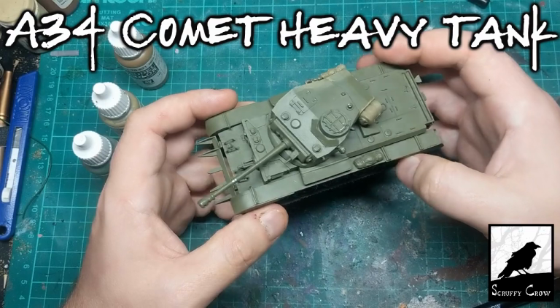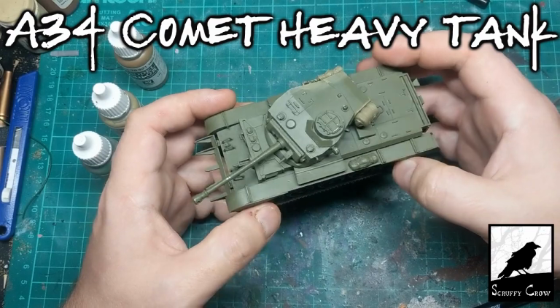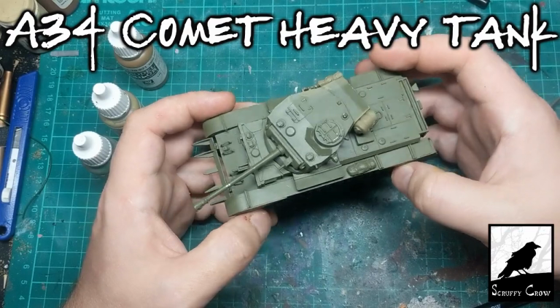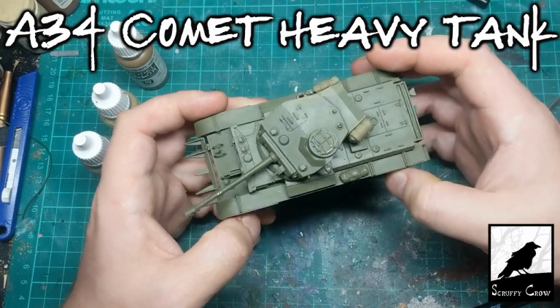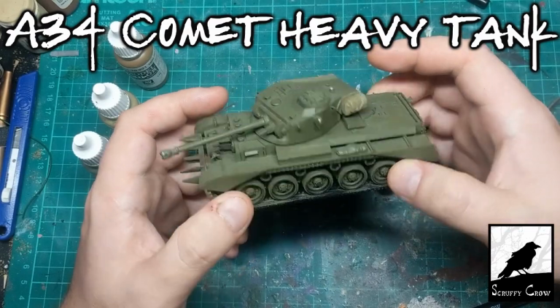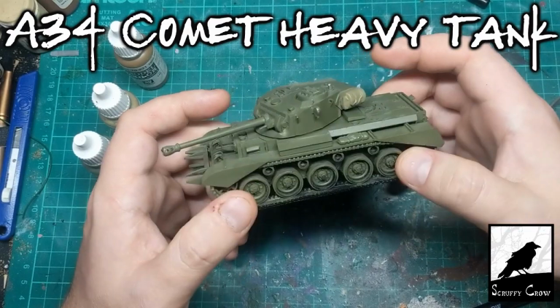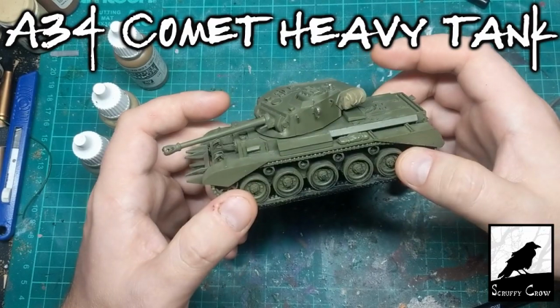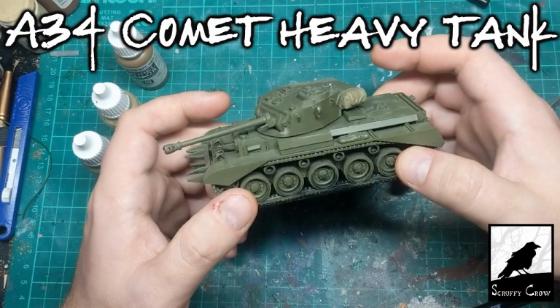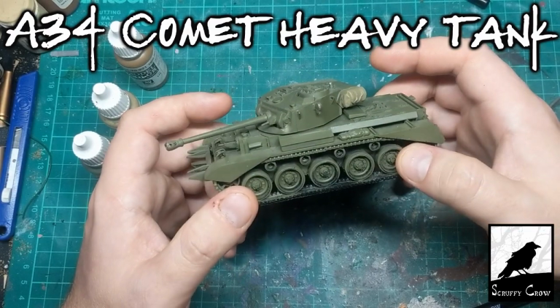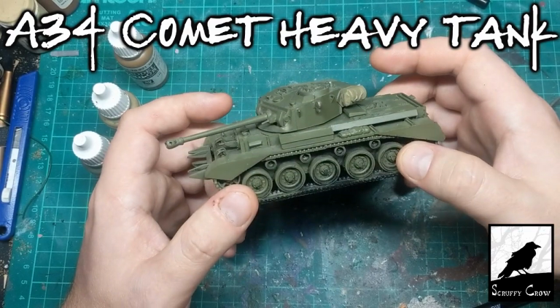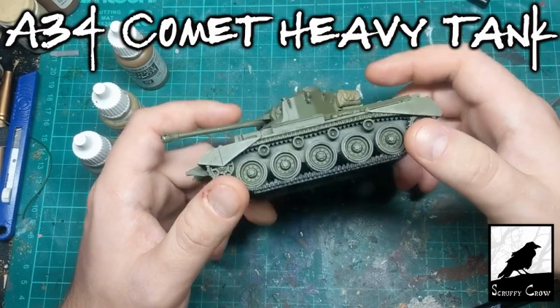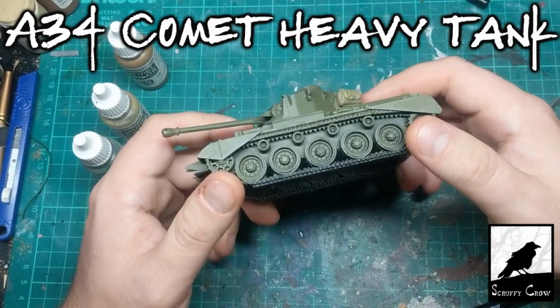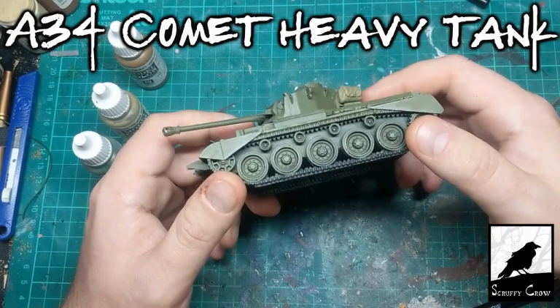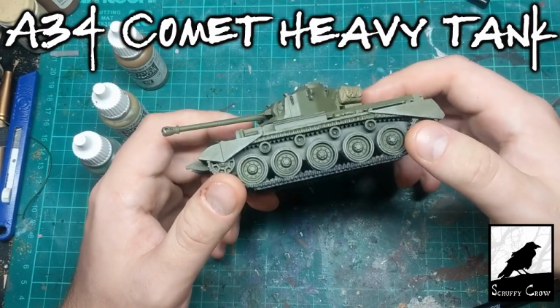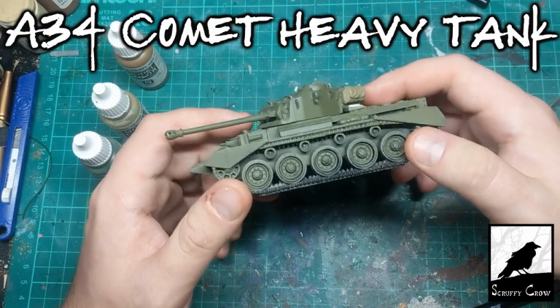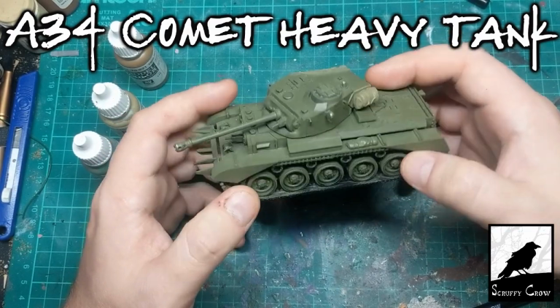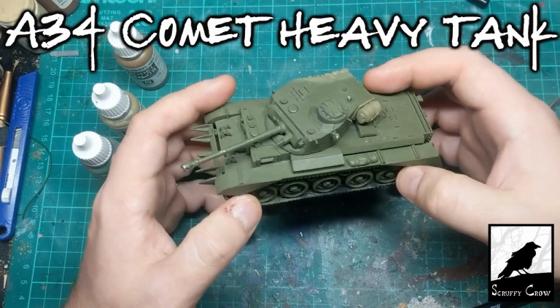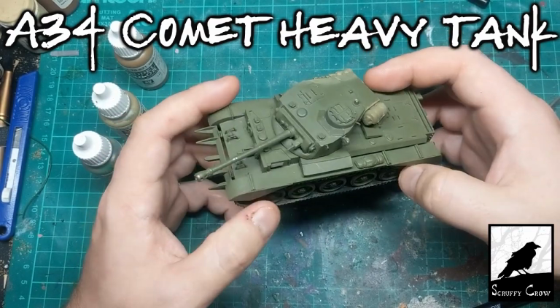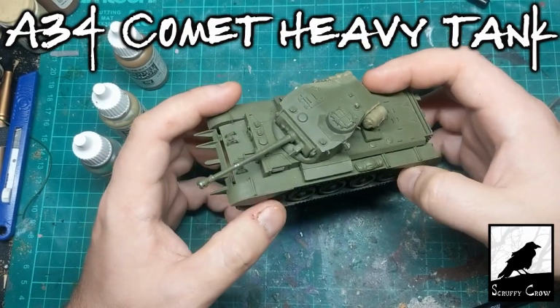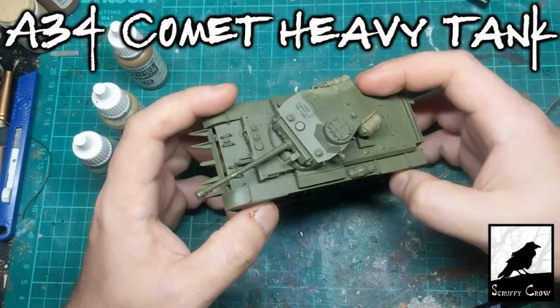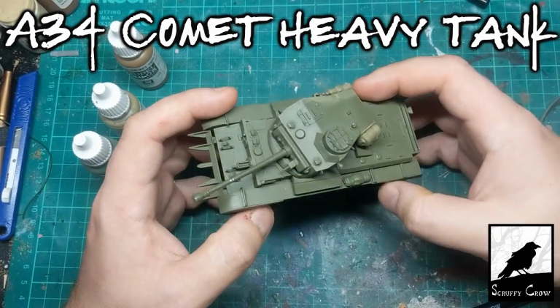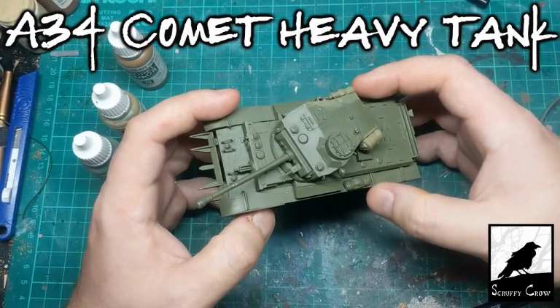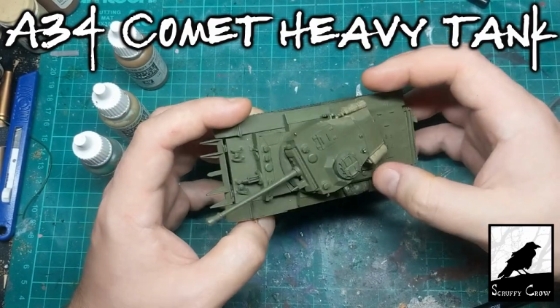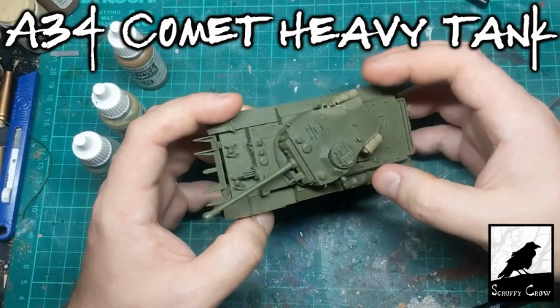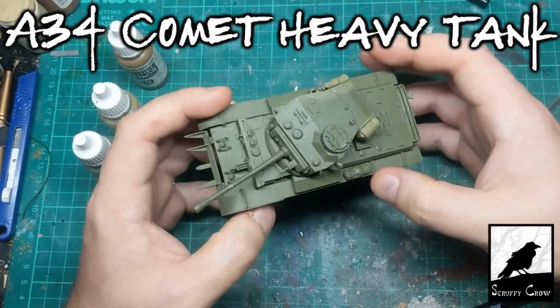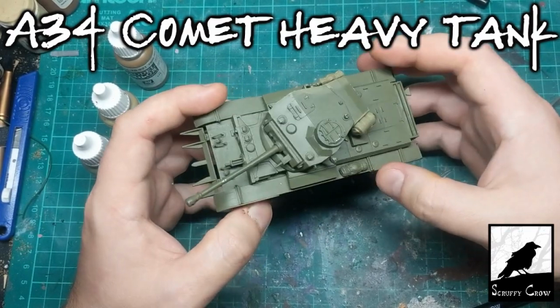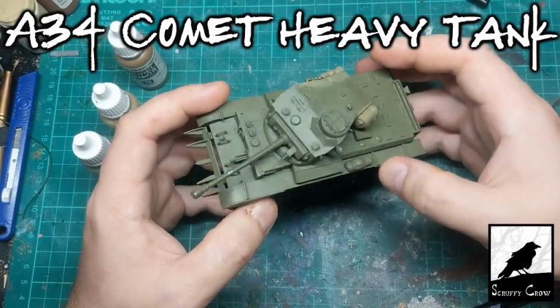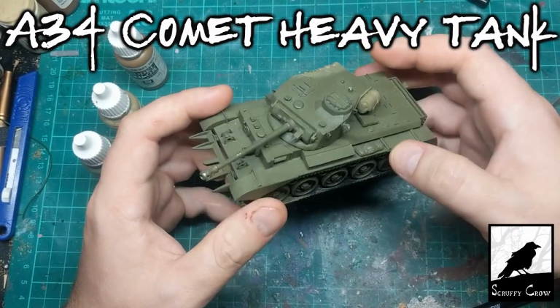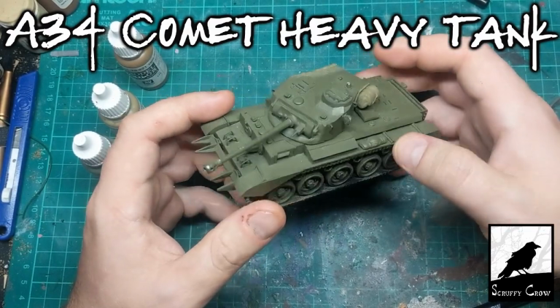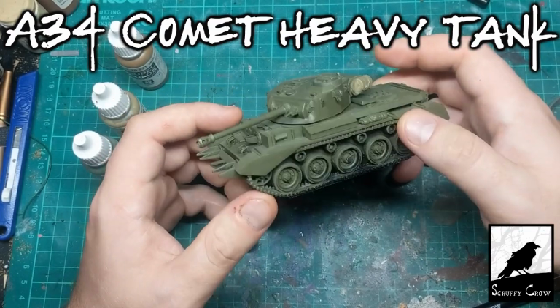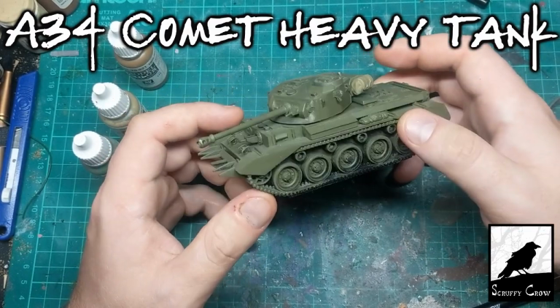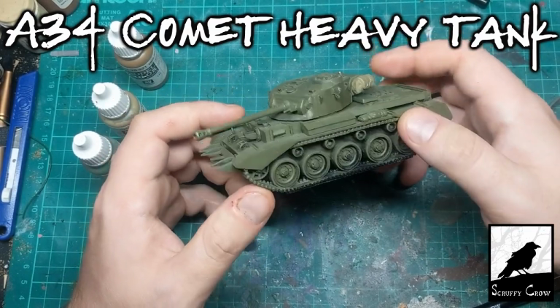Hi guys, in this video I'm going to paint up this Comet tank that's been sitting in my paint queue for a couple of years now.